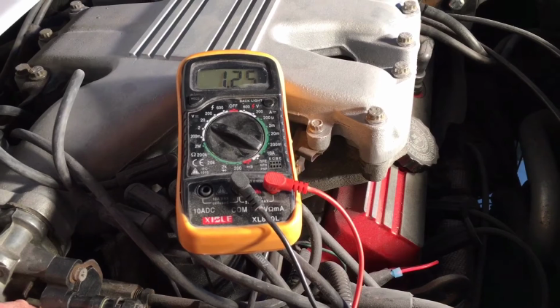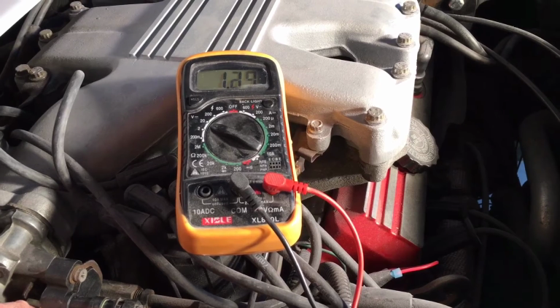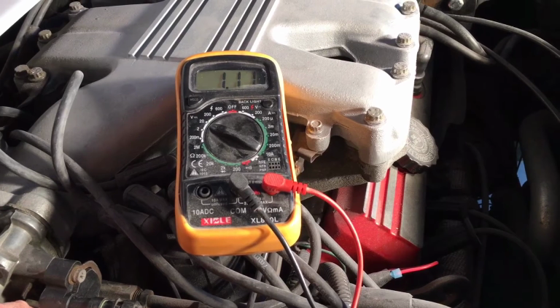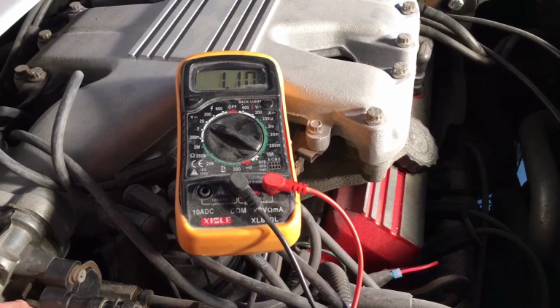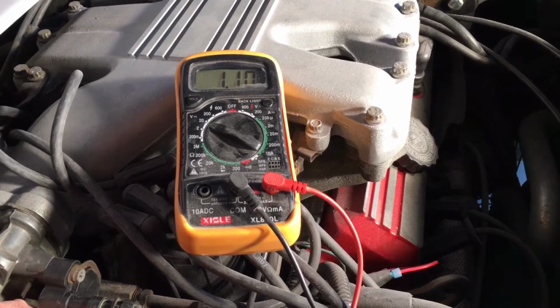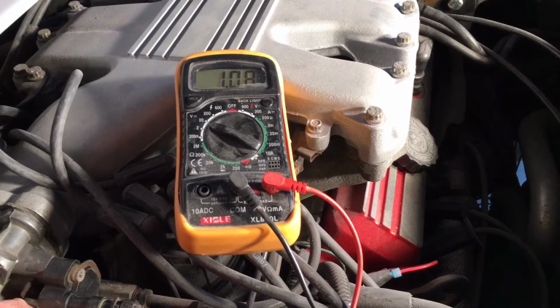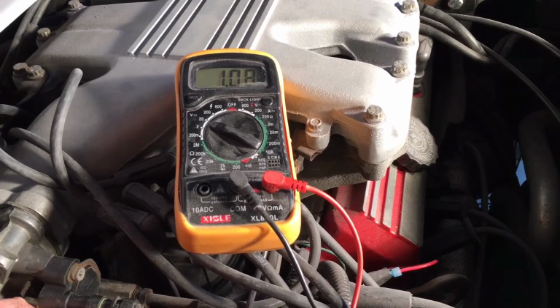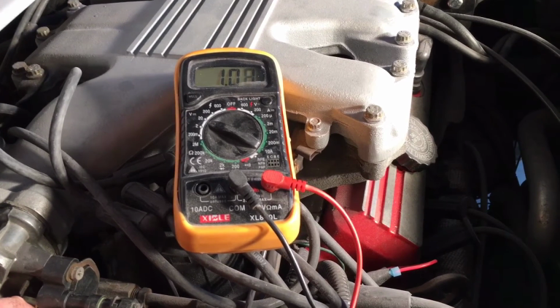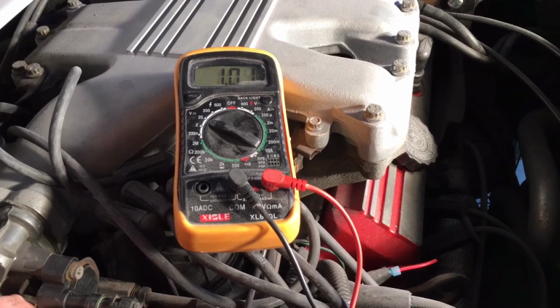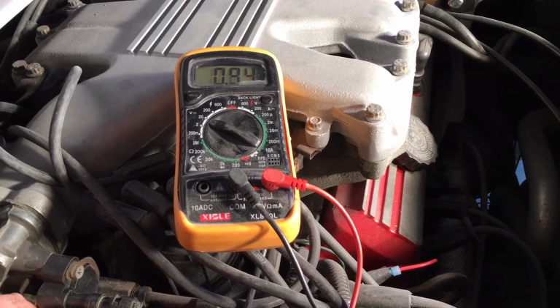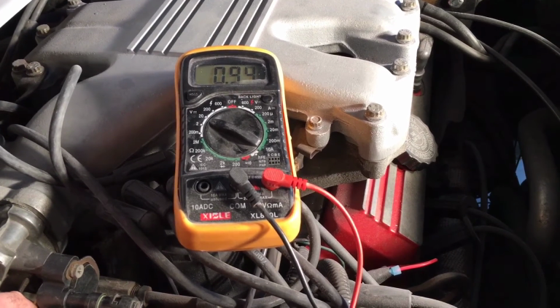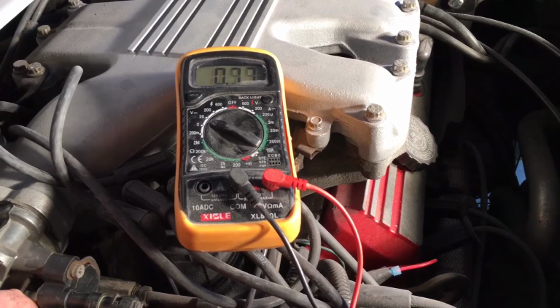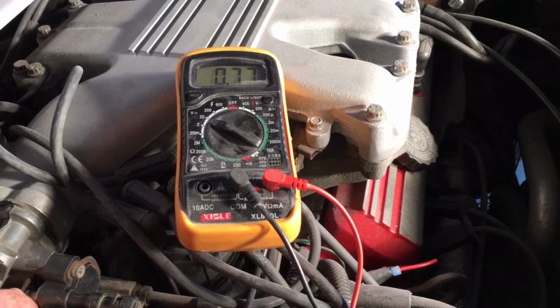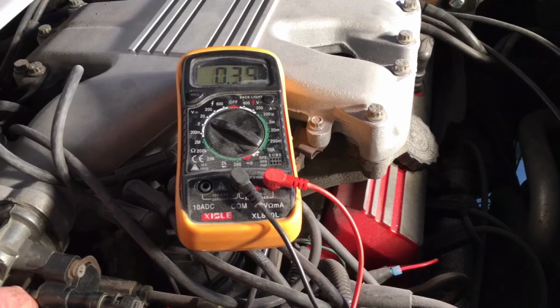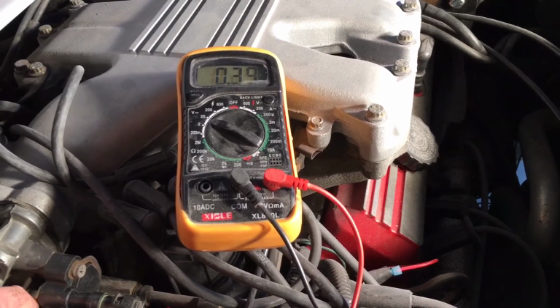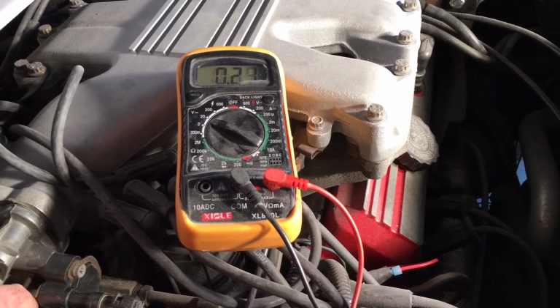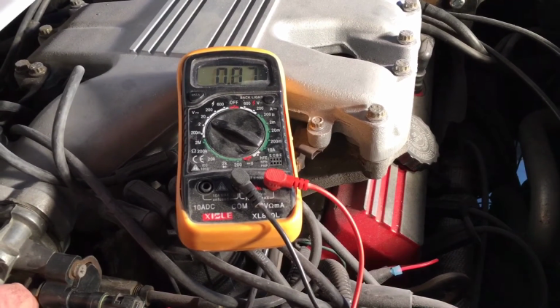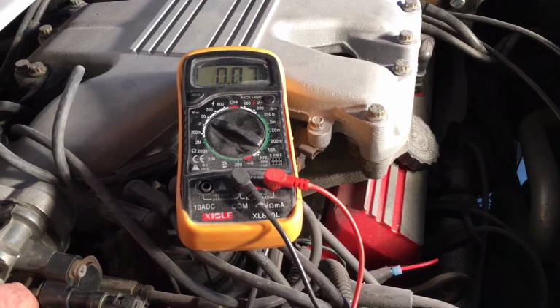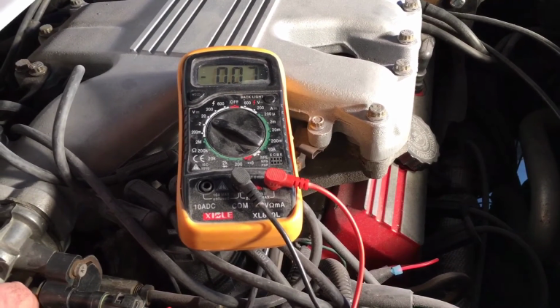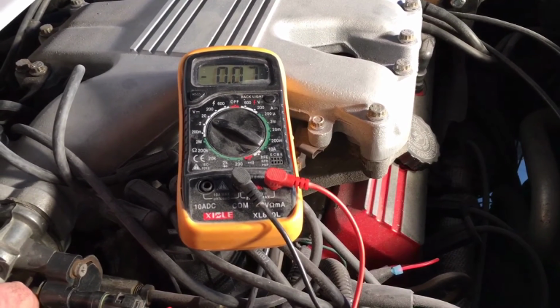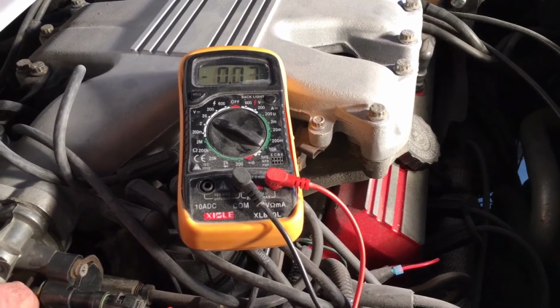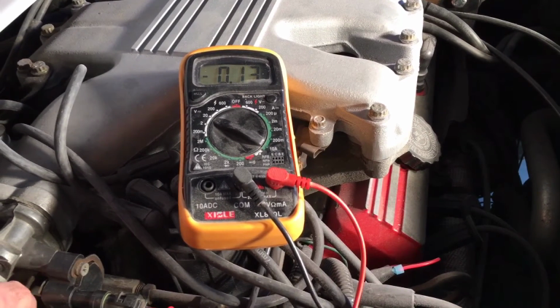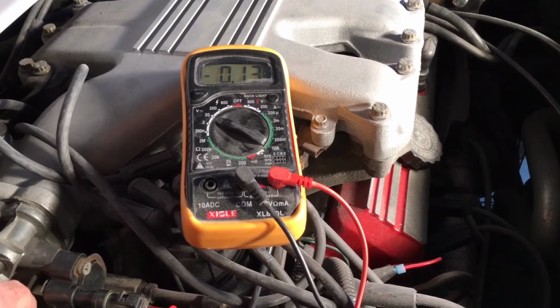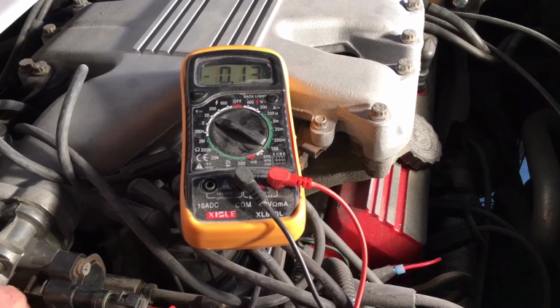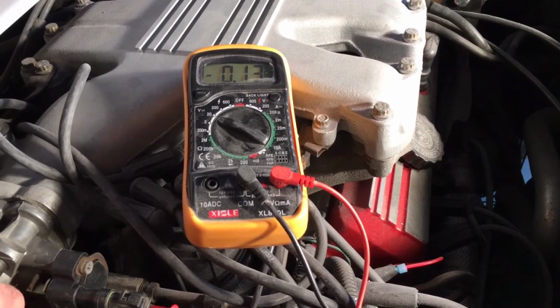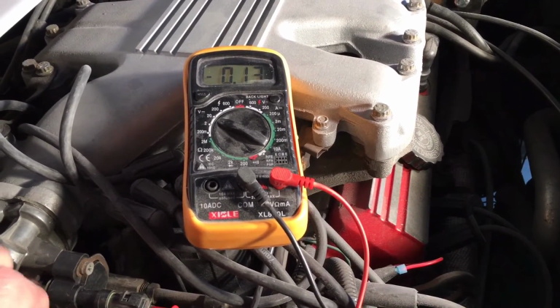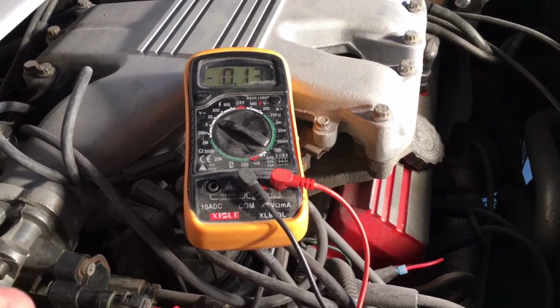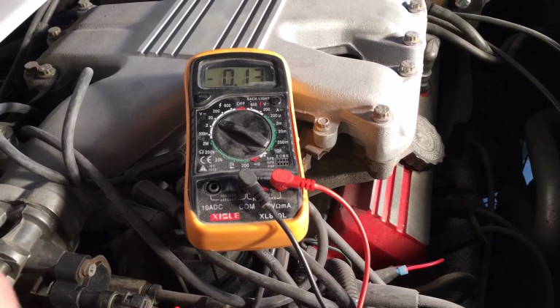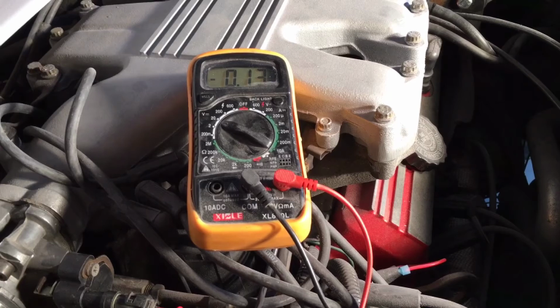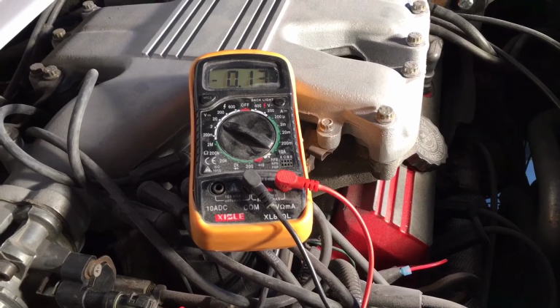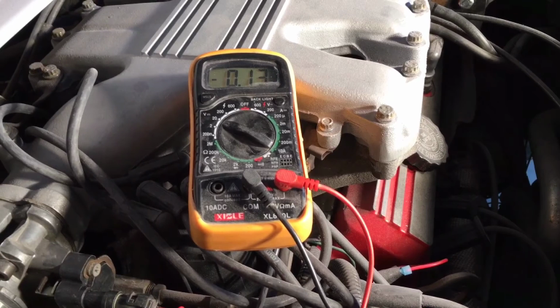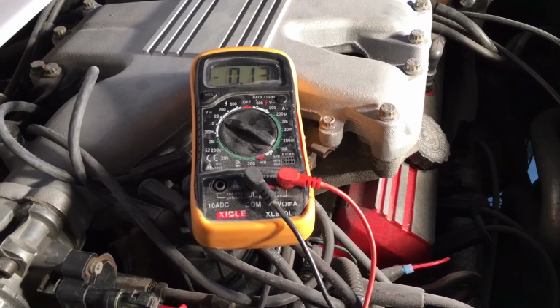If you're not getting this kind of response, then the throttle position sensor is bad and would need to be replaced.